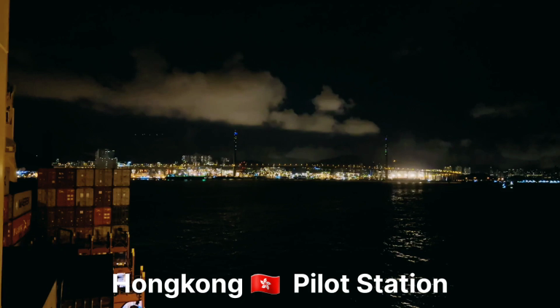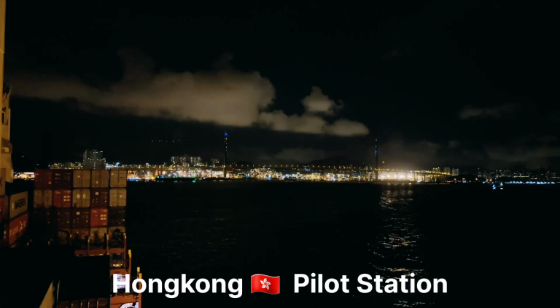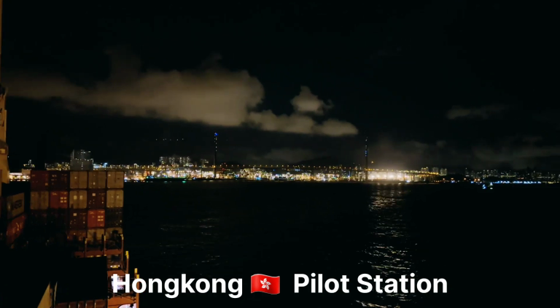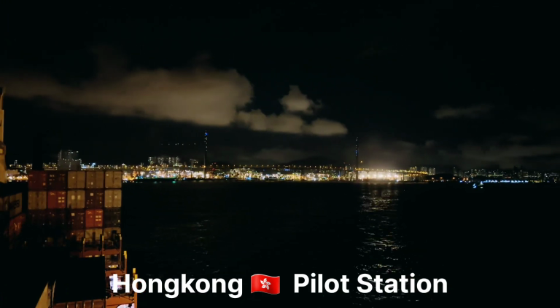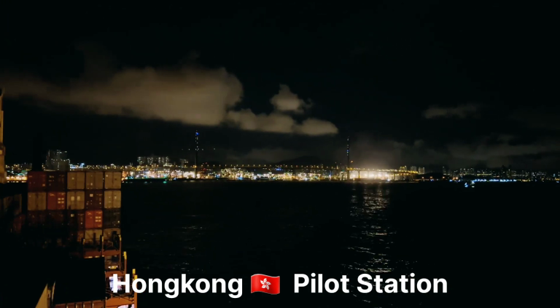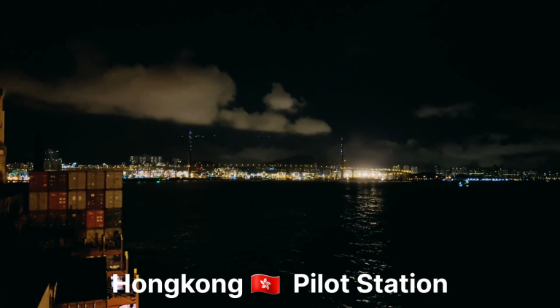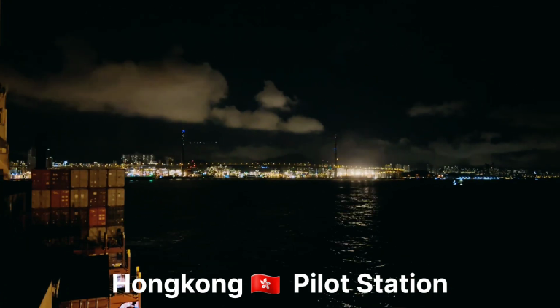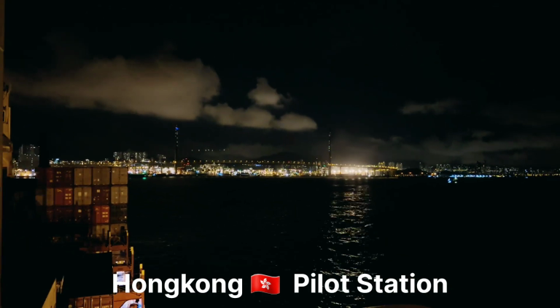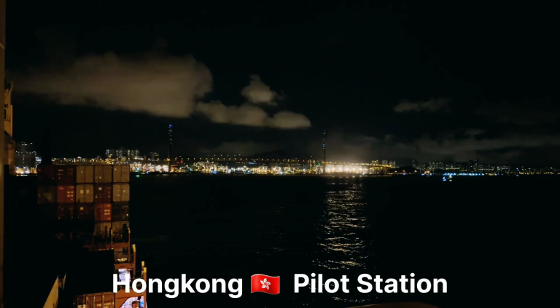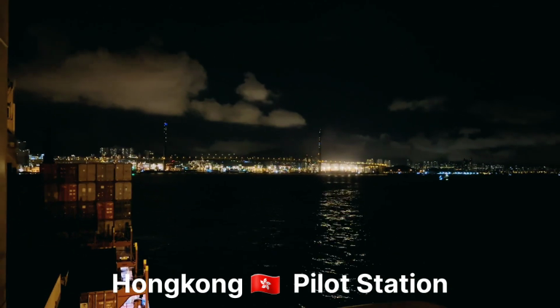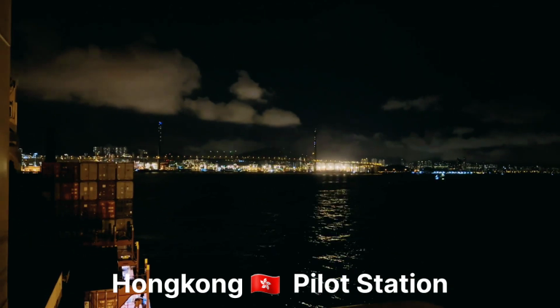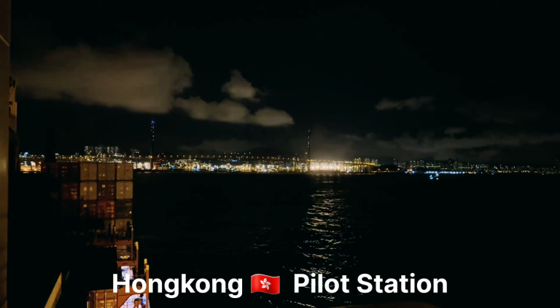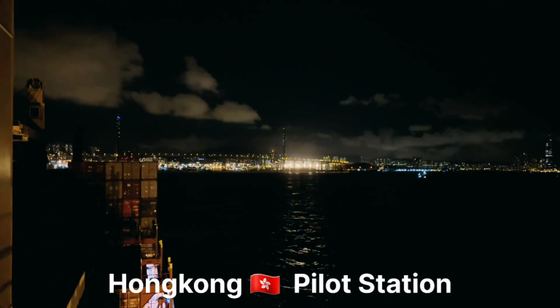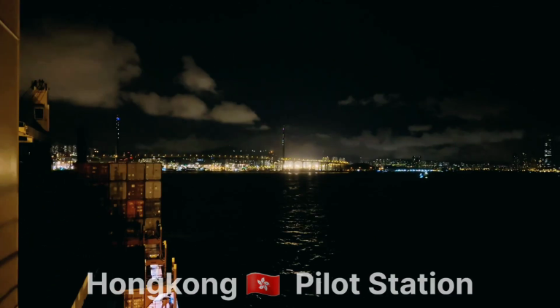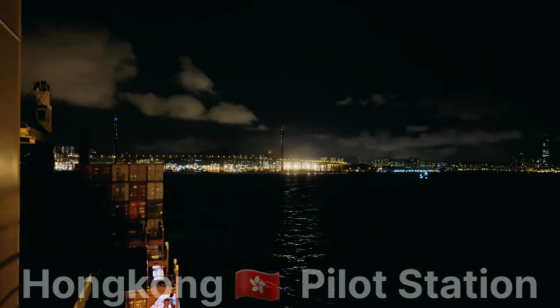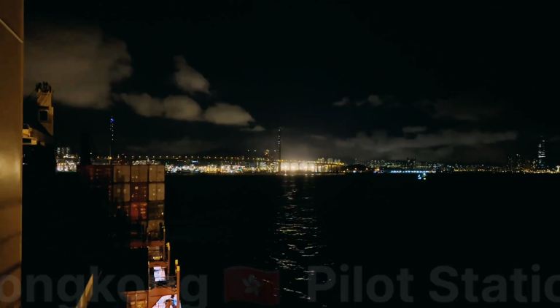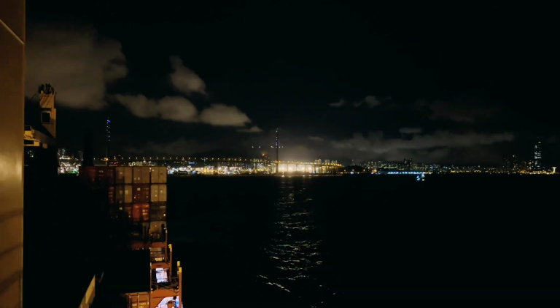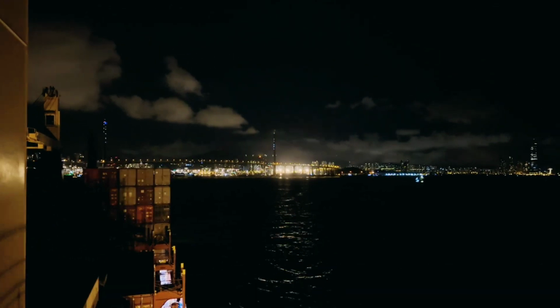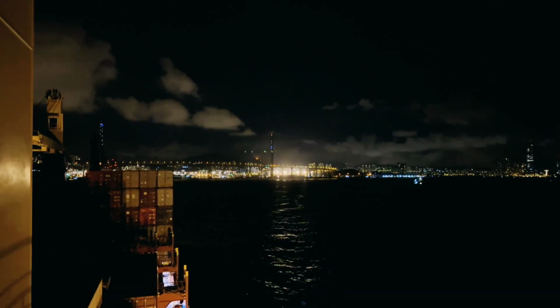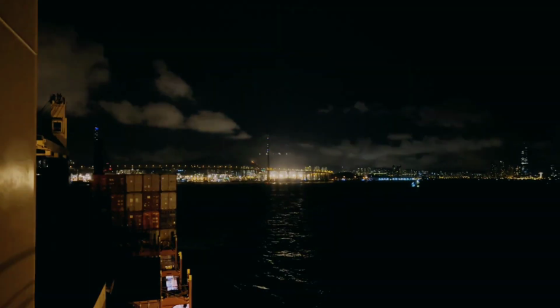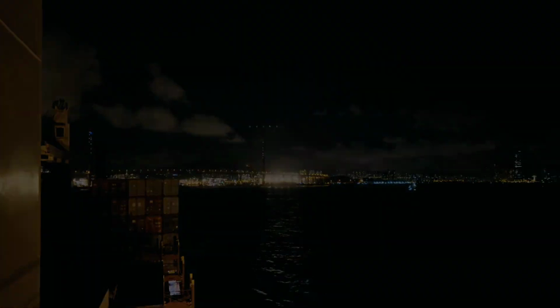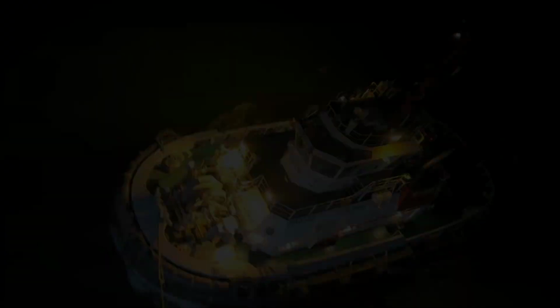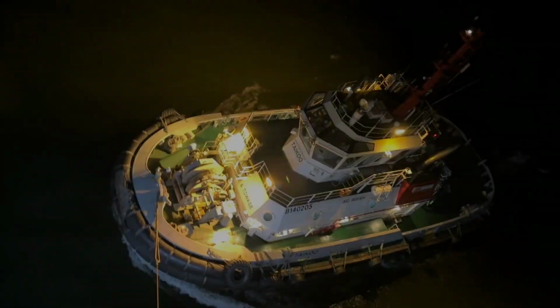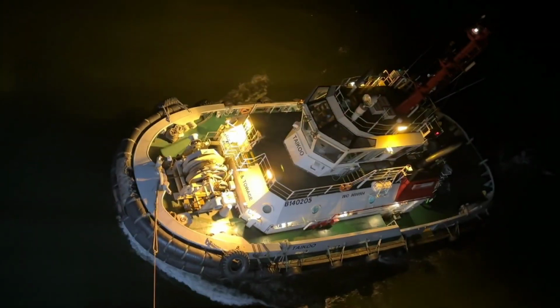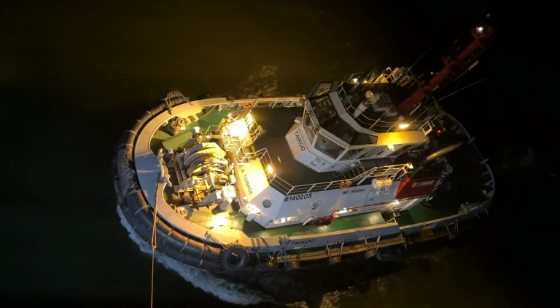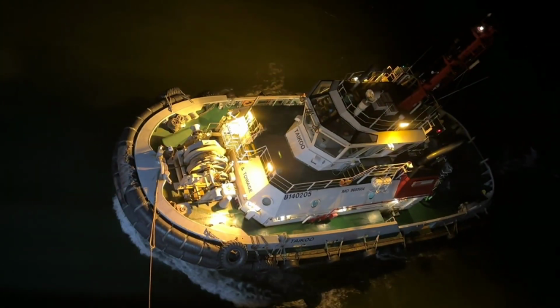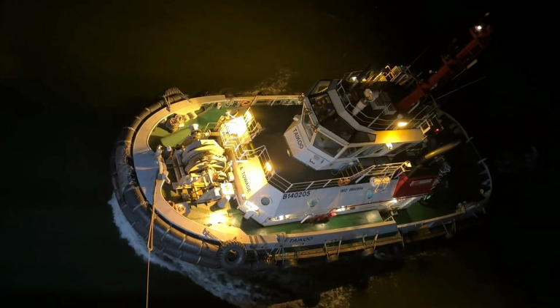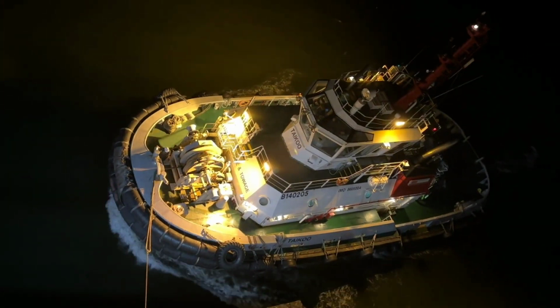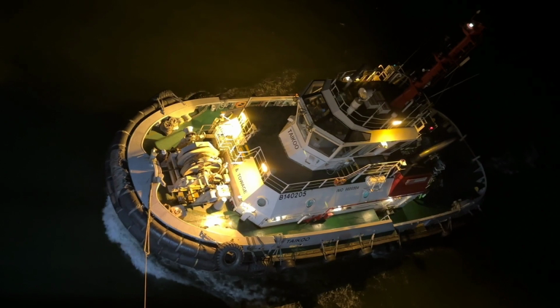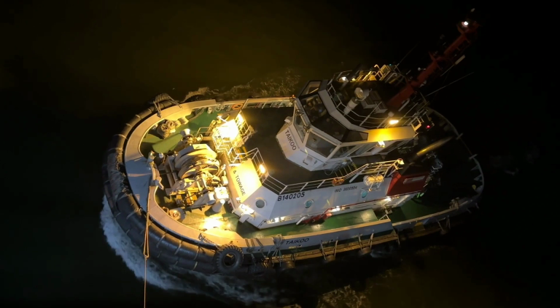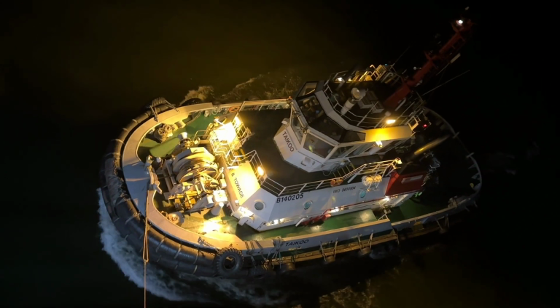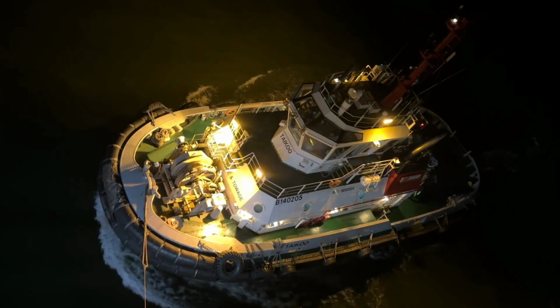Guys, we have reached the pilot station and the pilot is on board. And here you can see the tugboats are alongside.